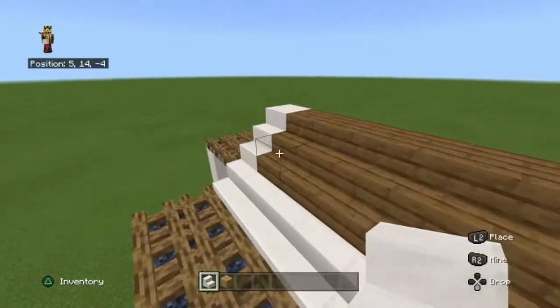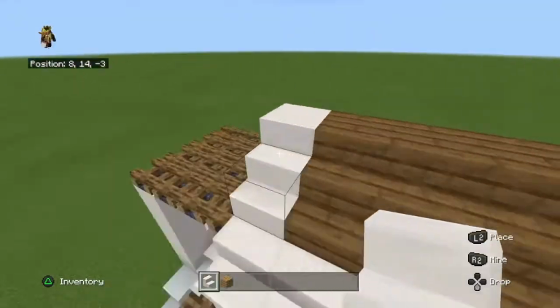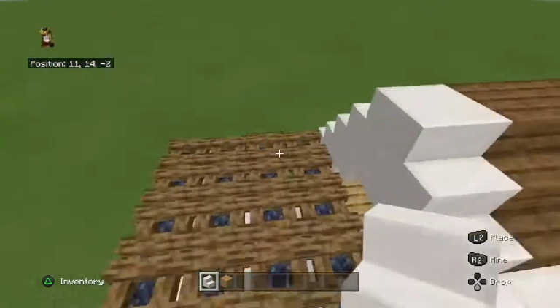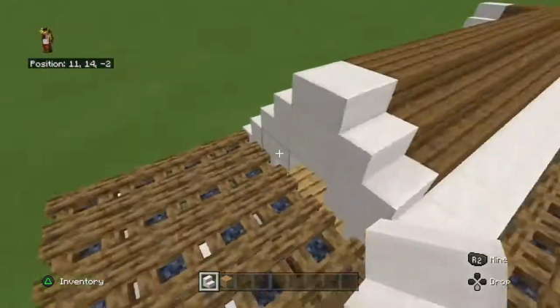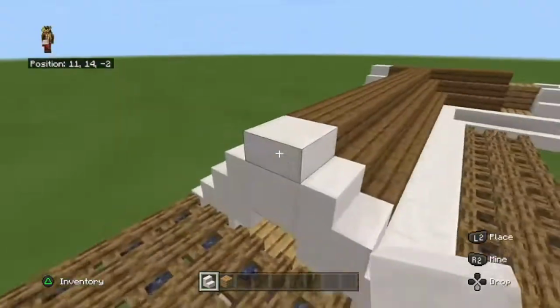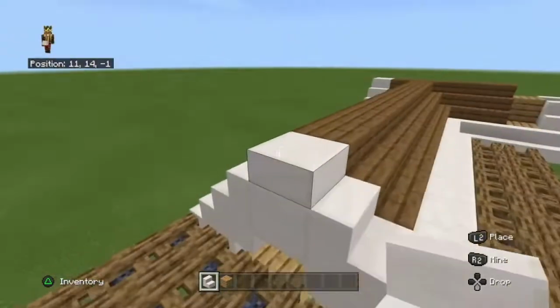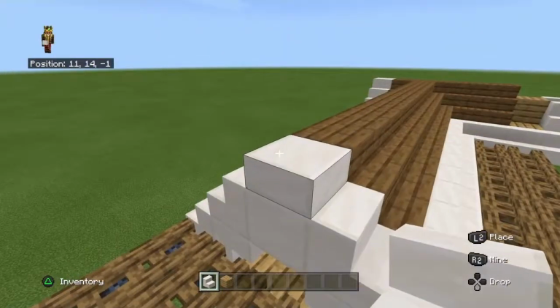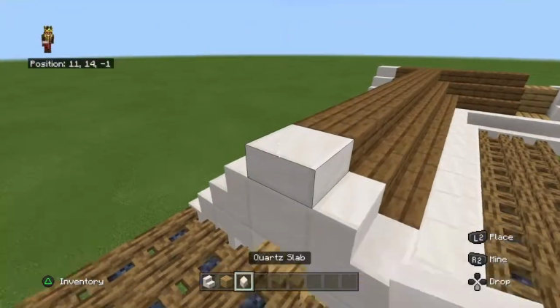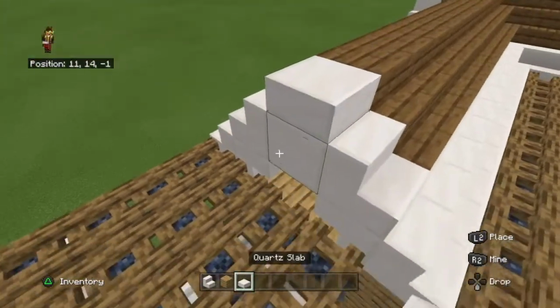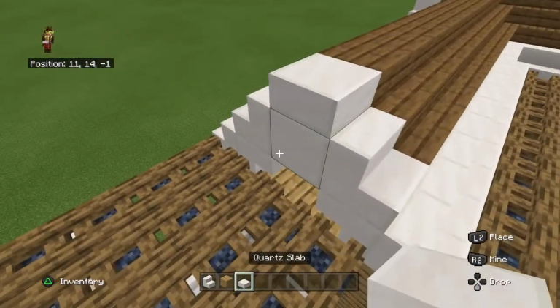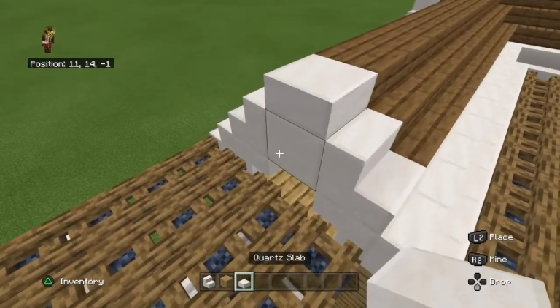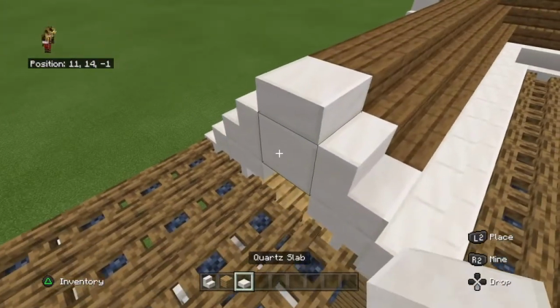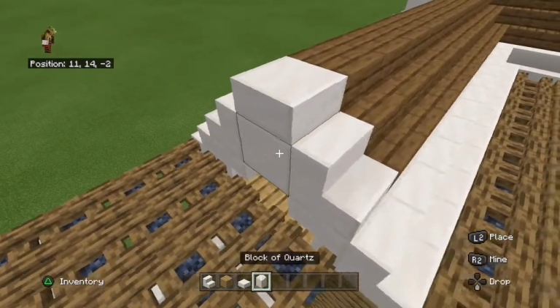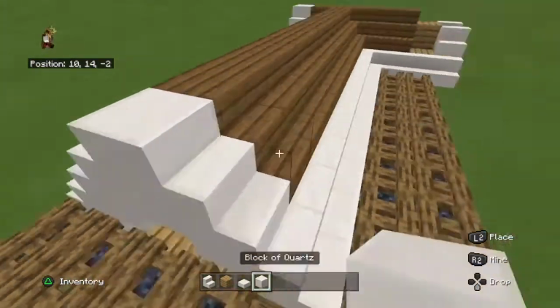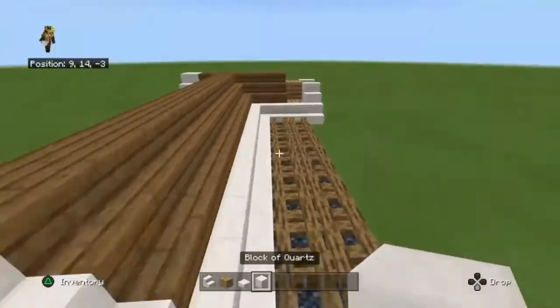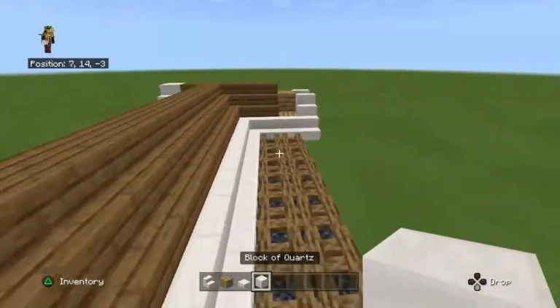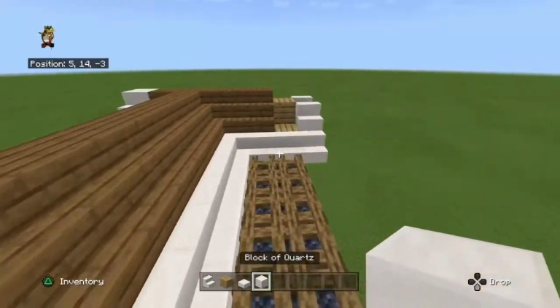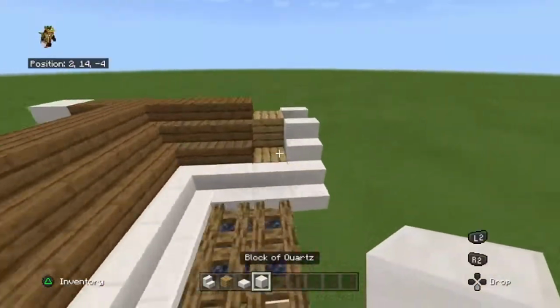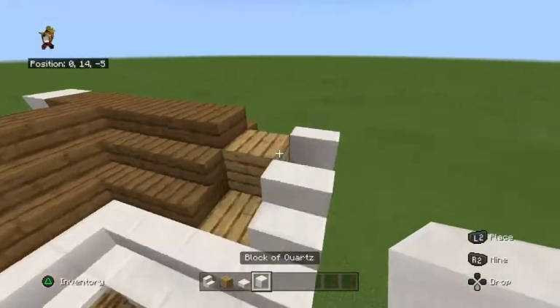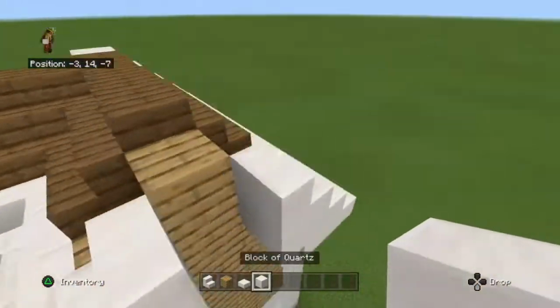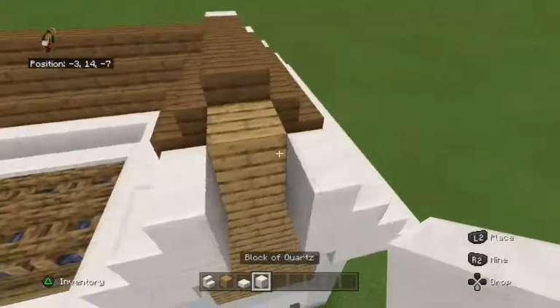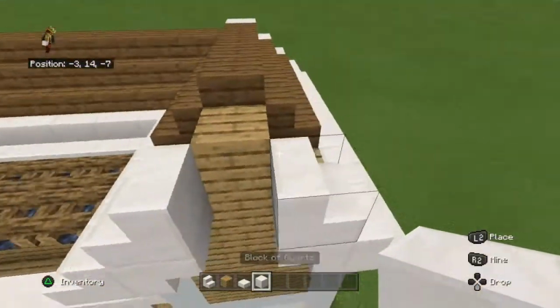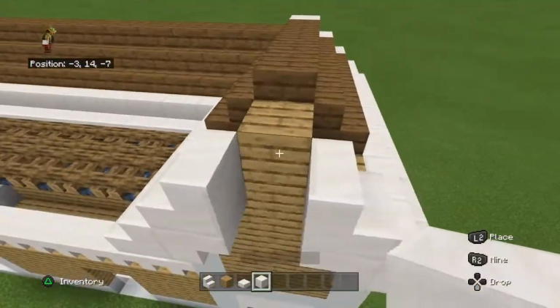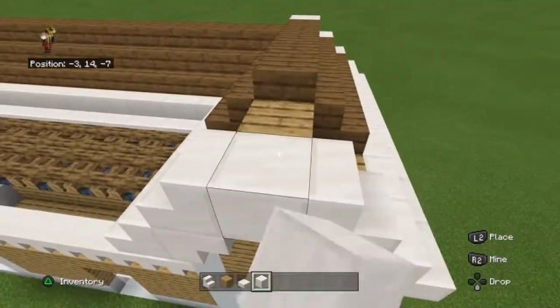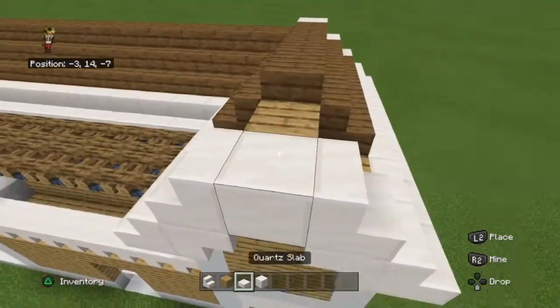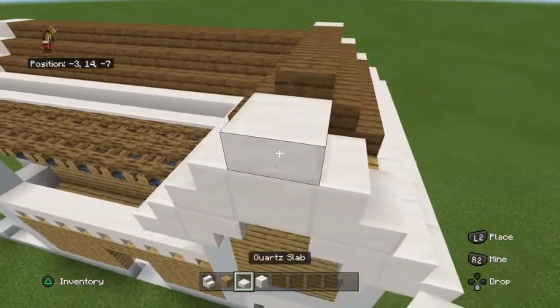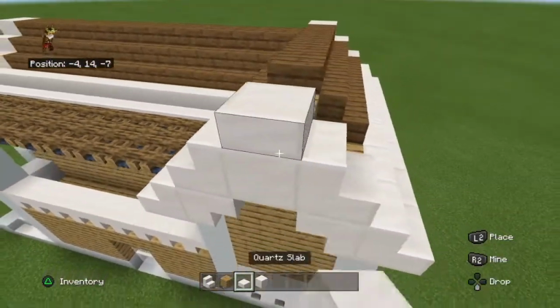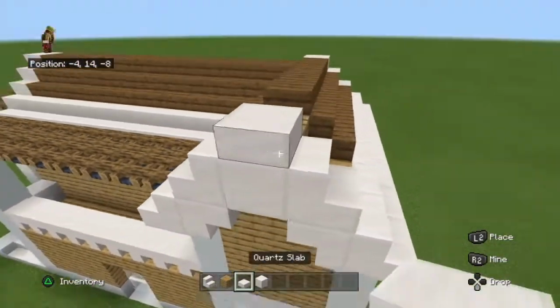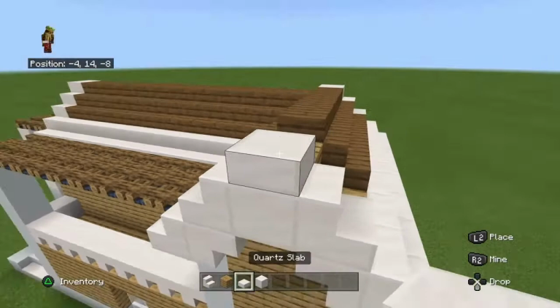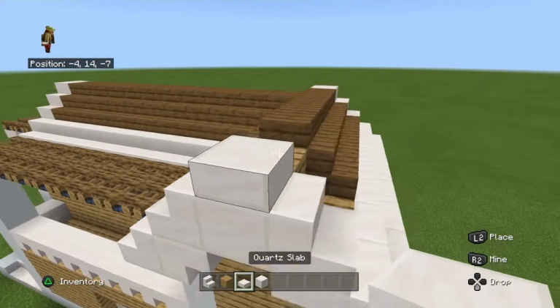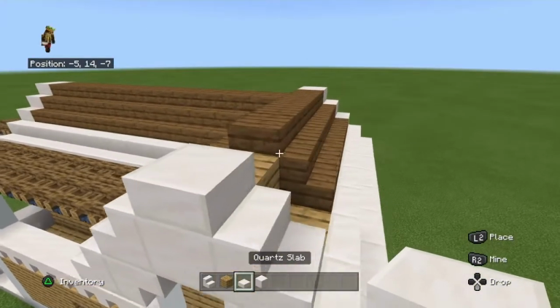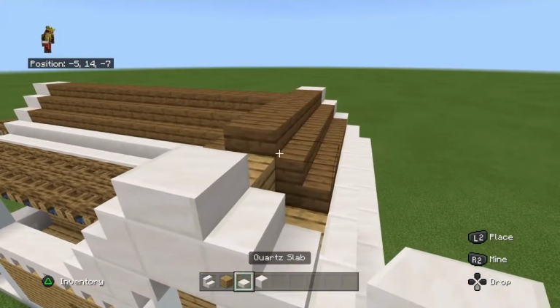Then grab your quartz slab and quartz block. We need to do the same thing on the other side as well, so just be prepared.